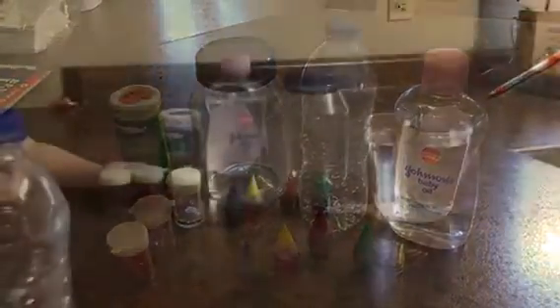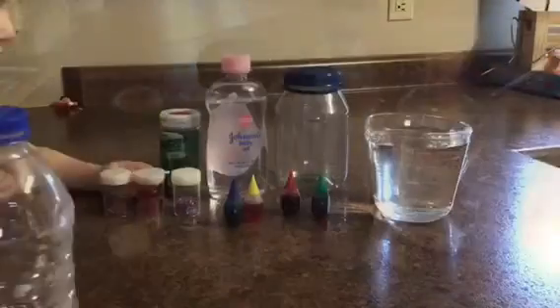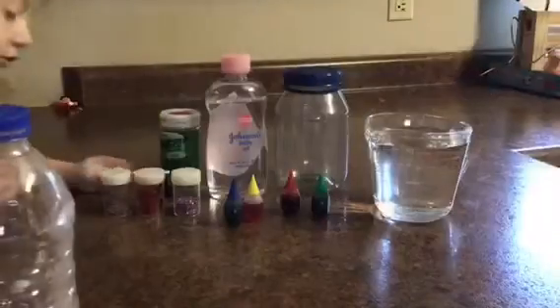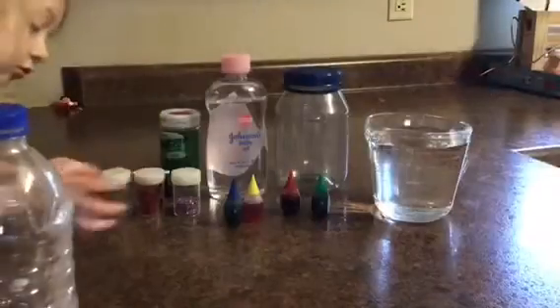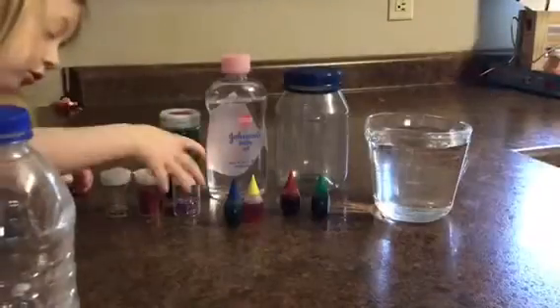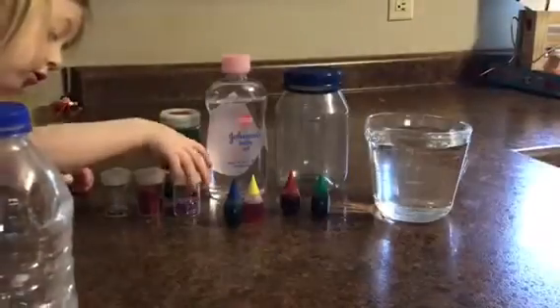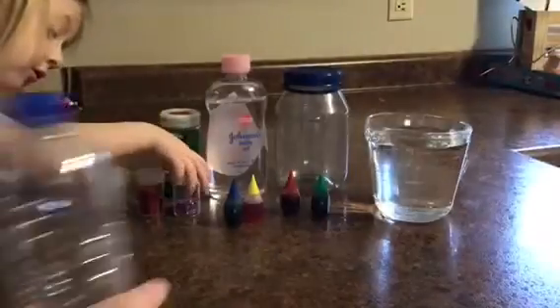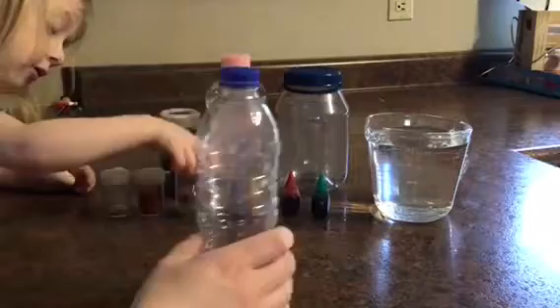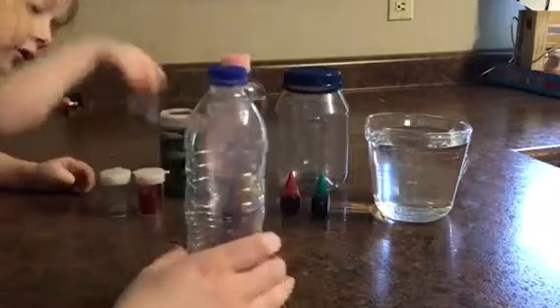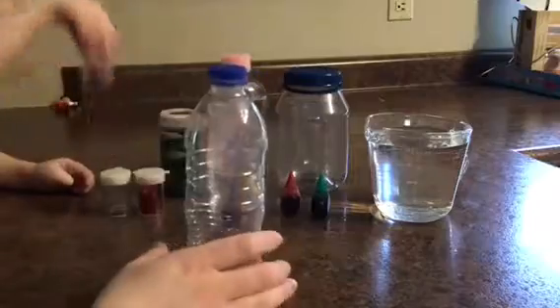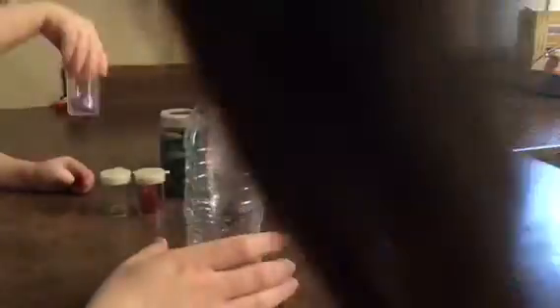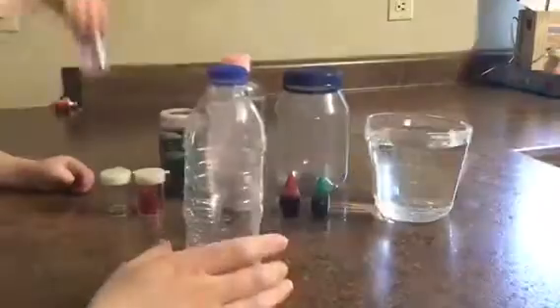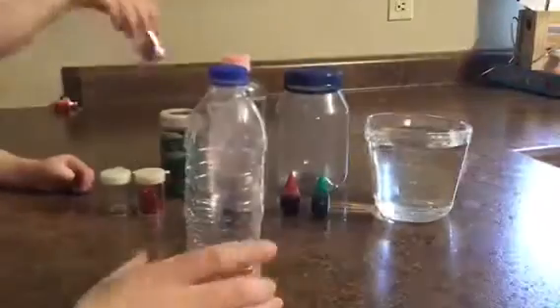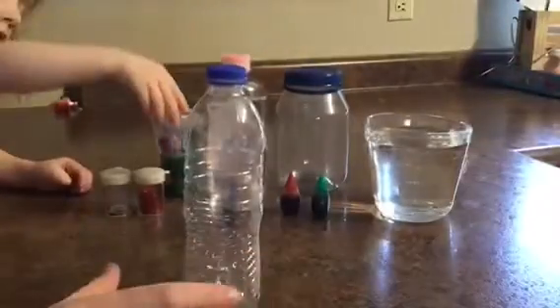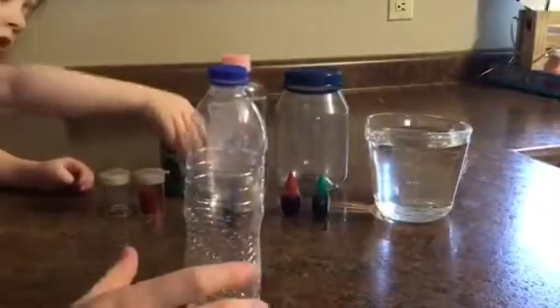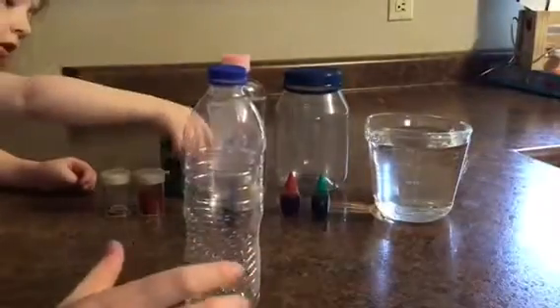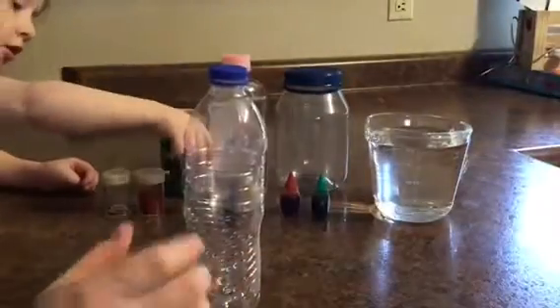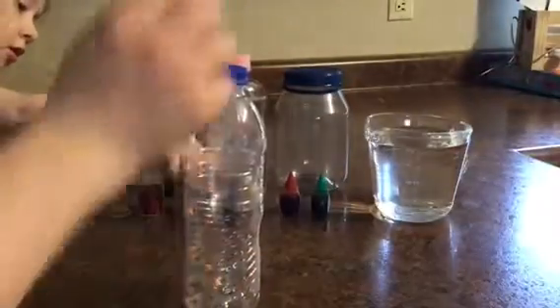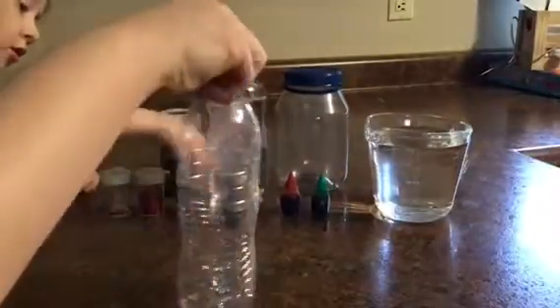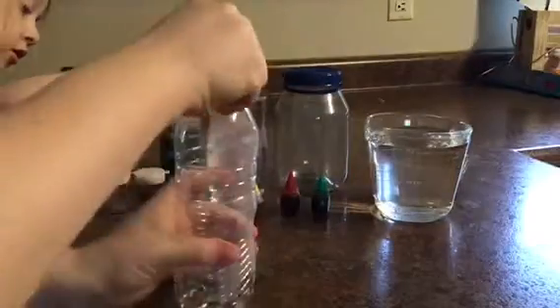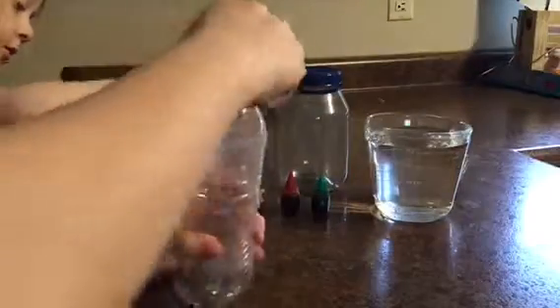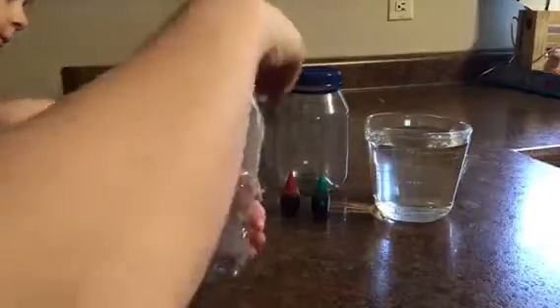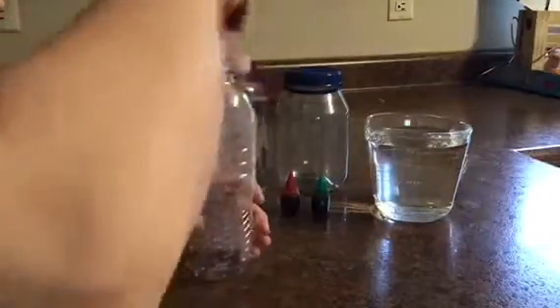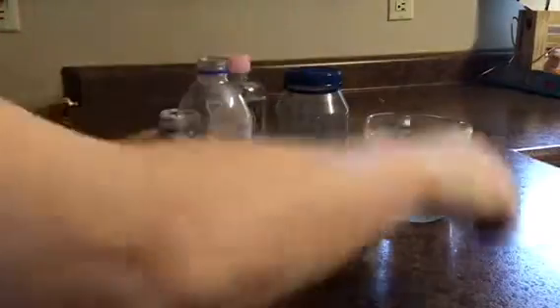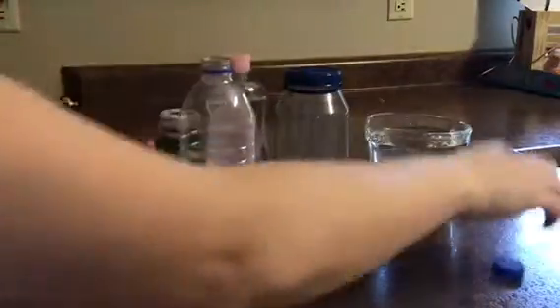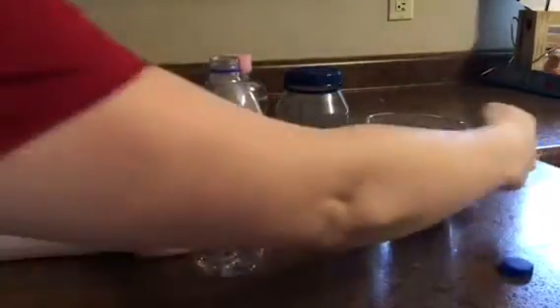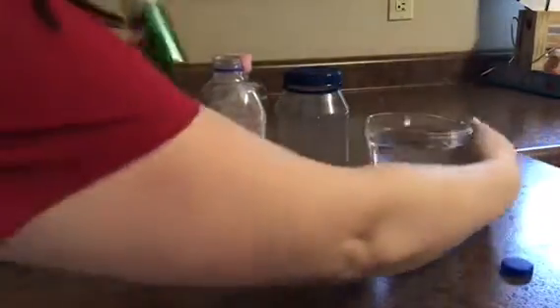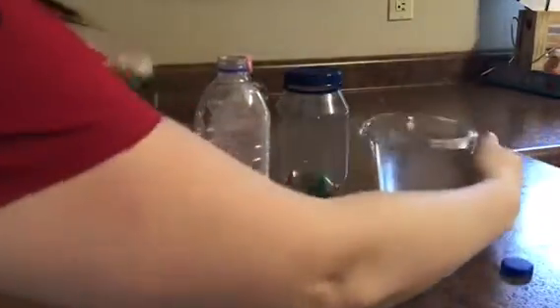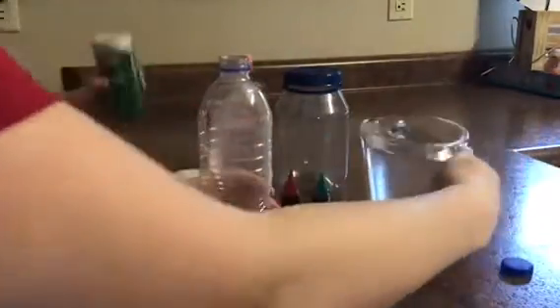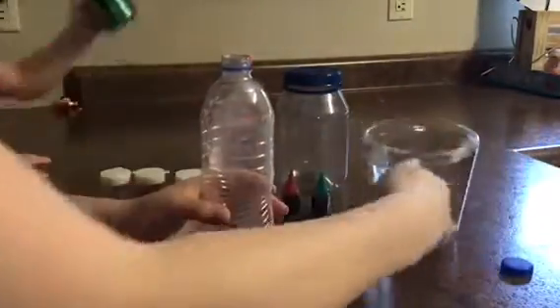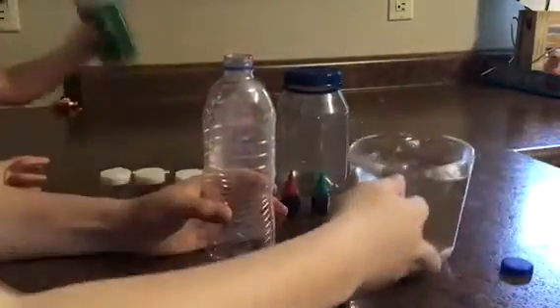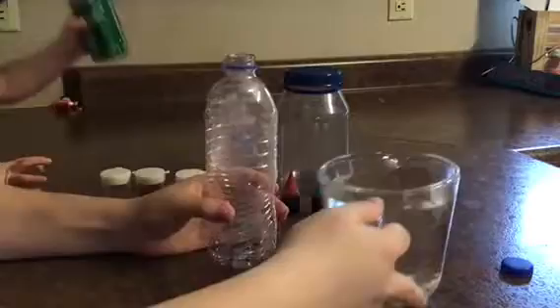The very first step in today's project is taking water and filling up your bottle.